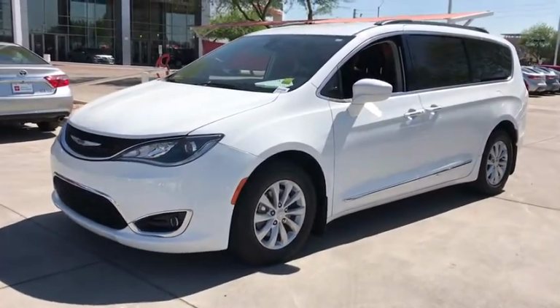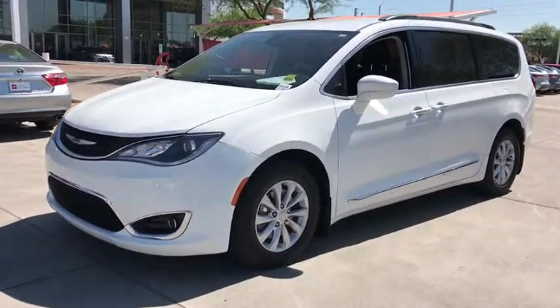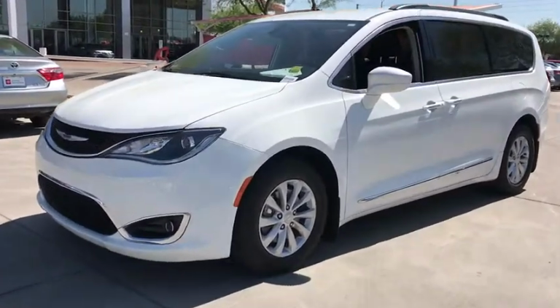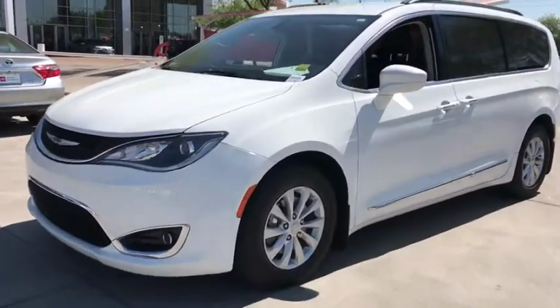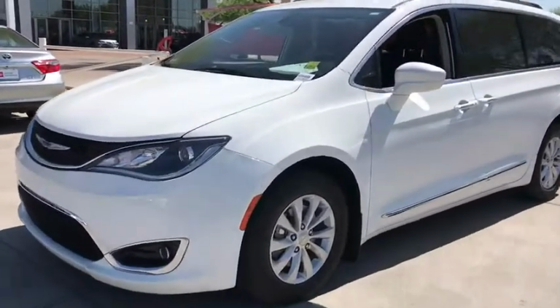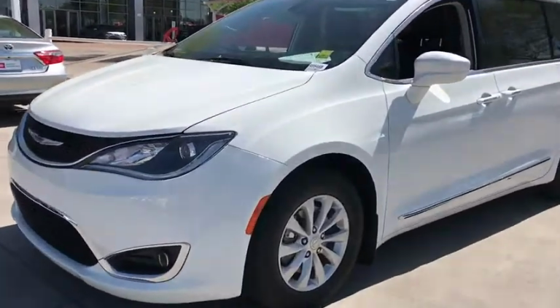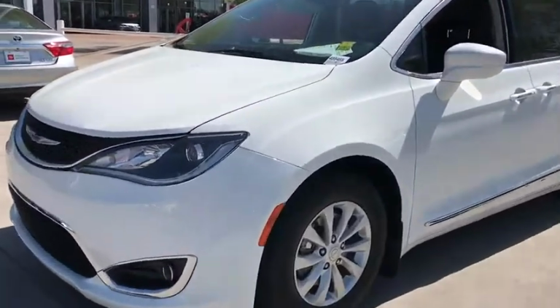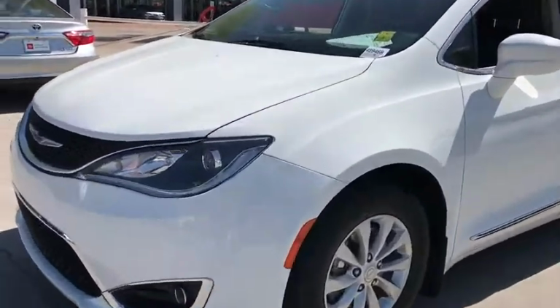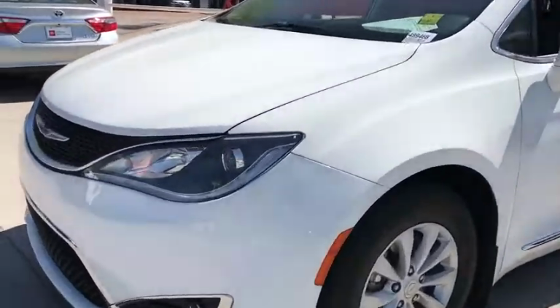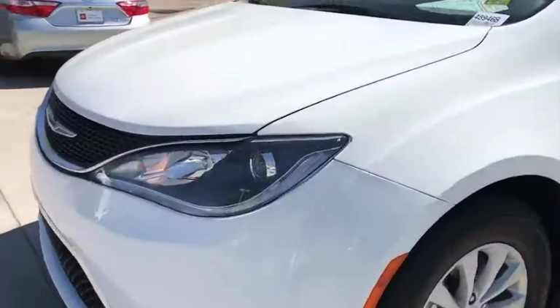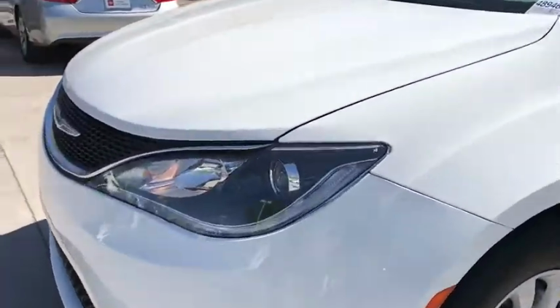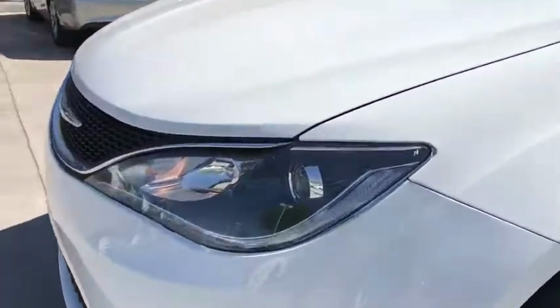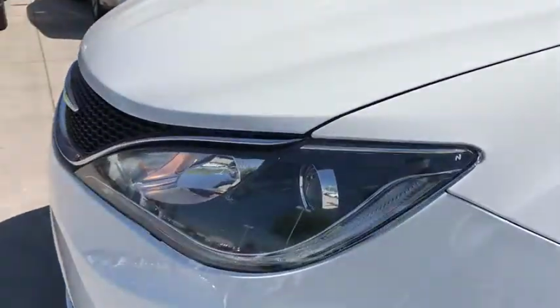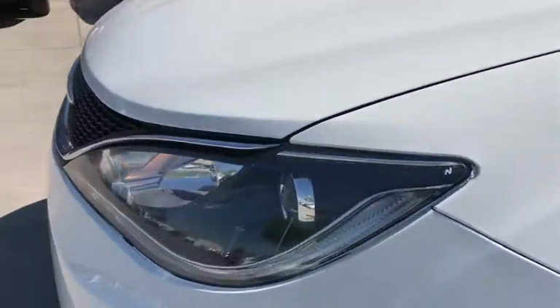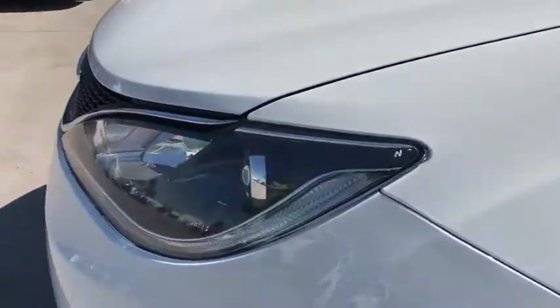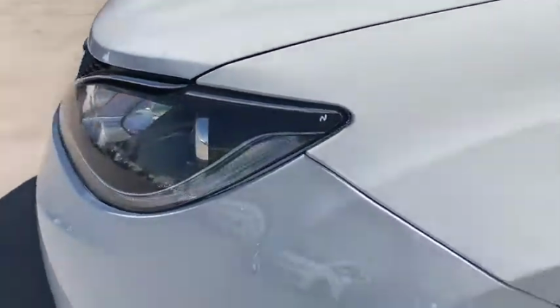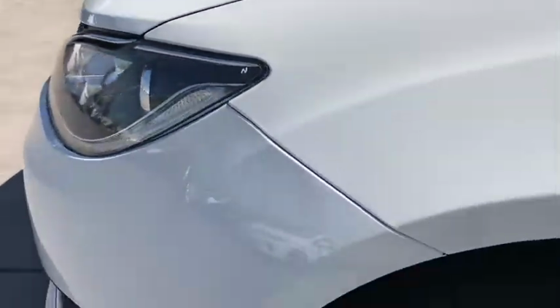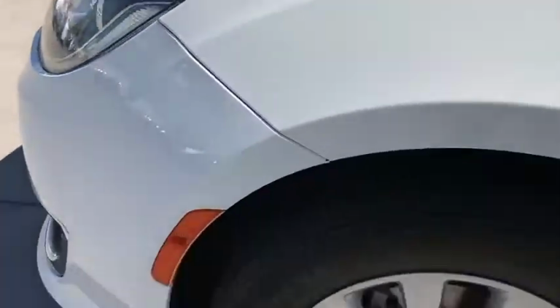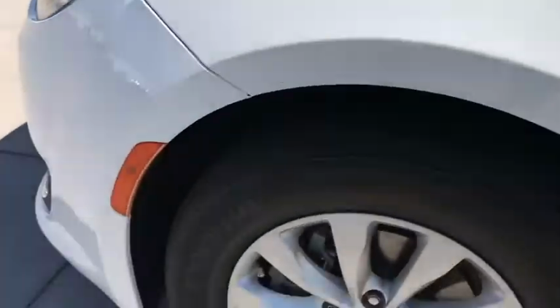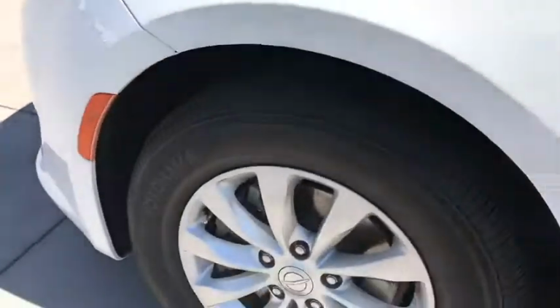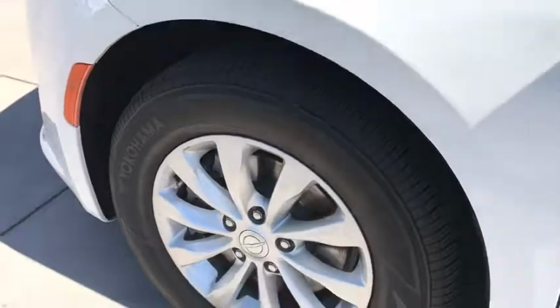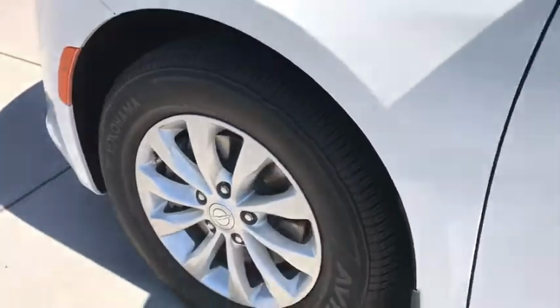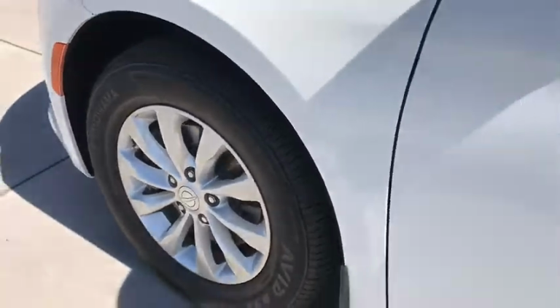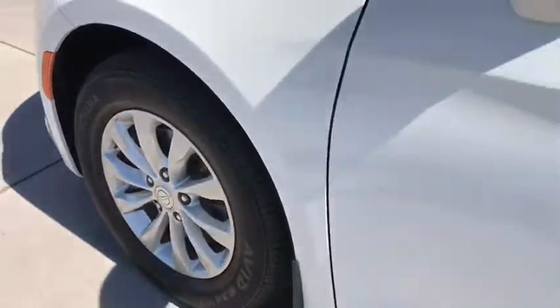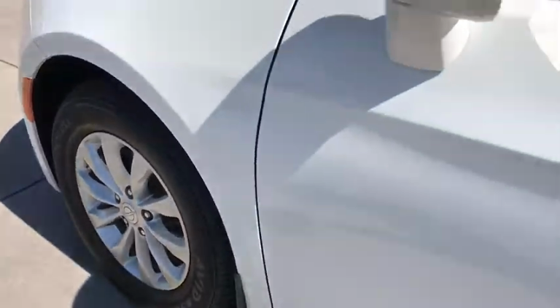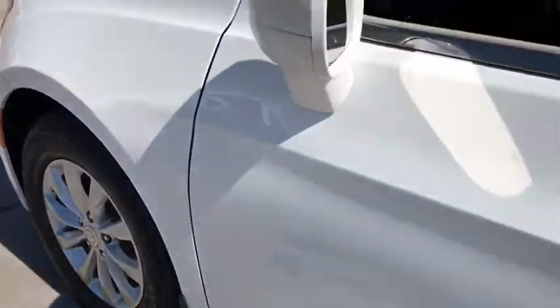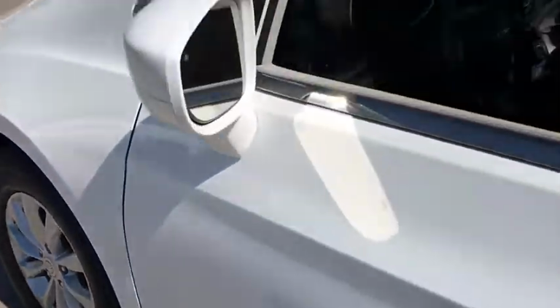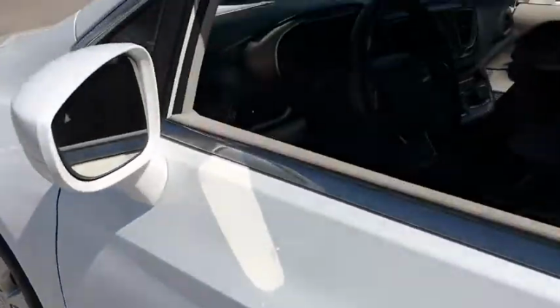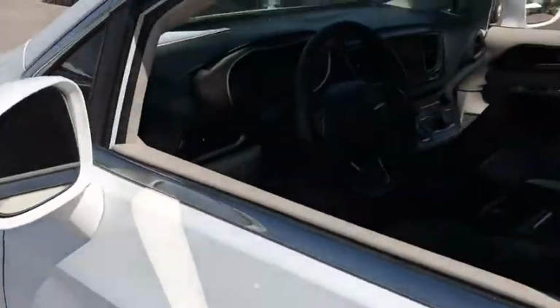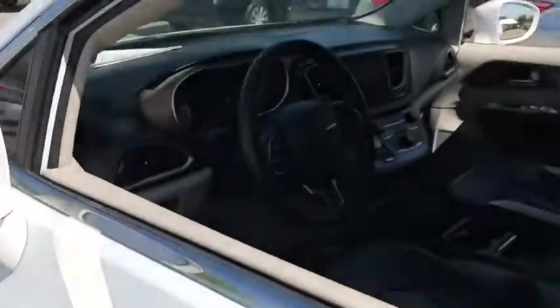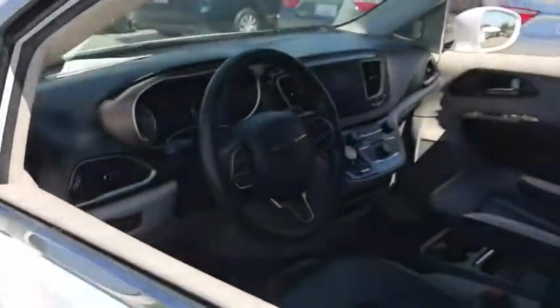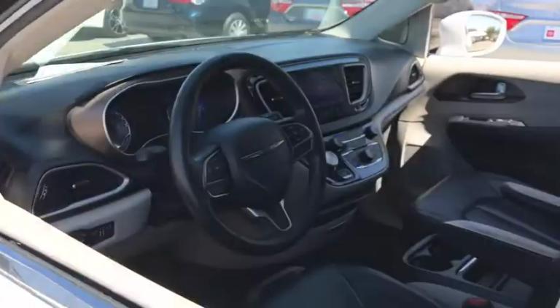Passenger vanity mirror, trip computer, driver vanity mirror, and power windows.